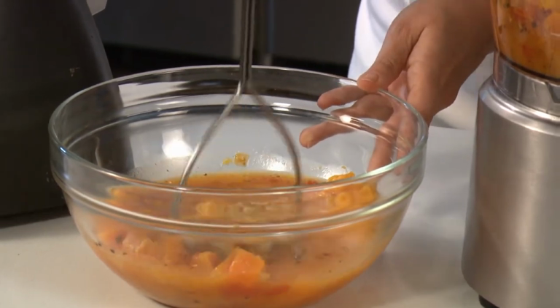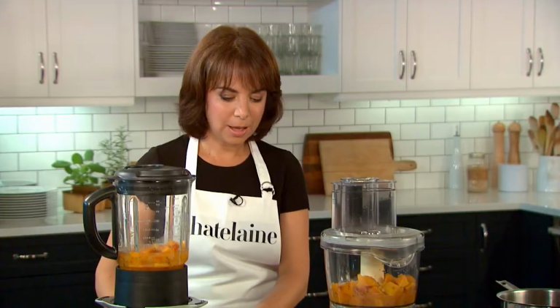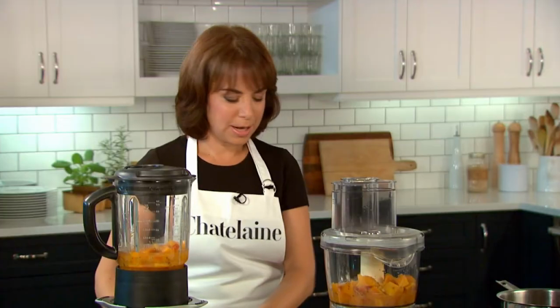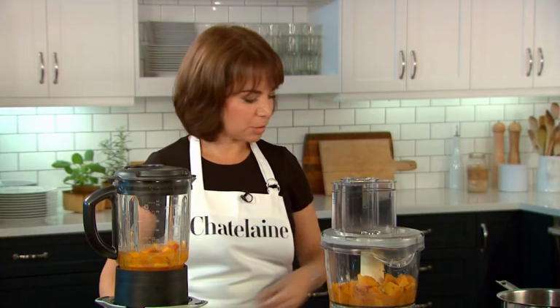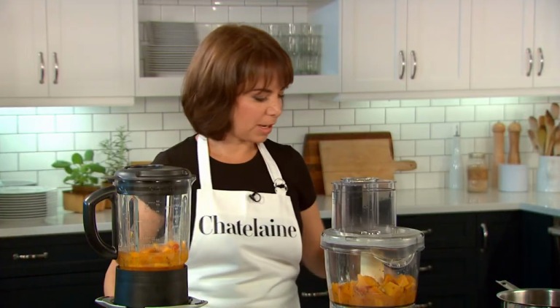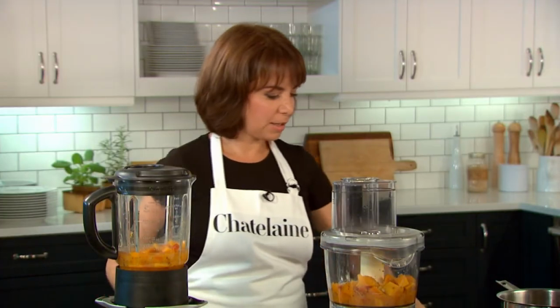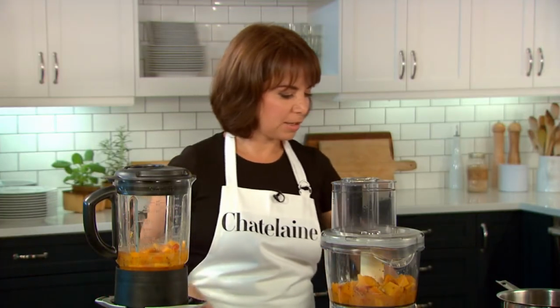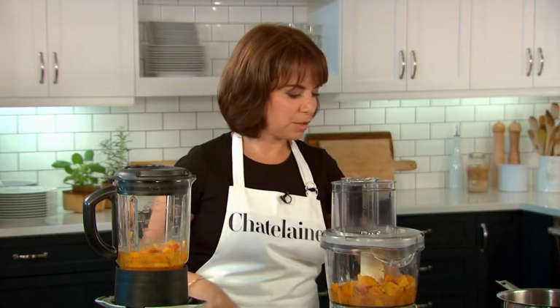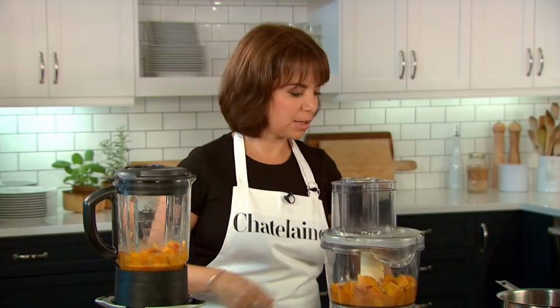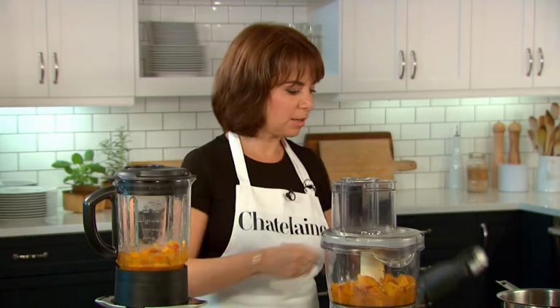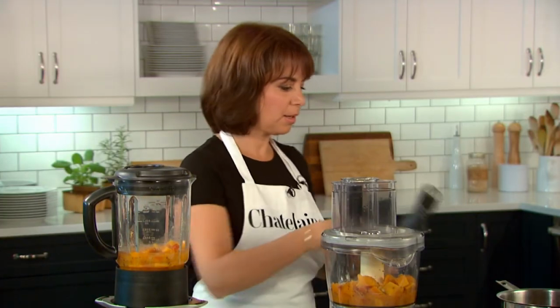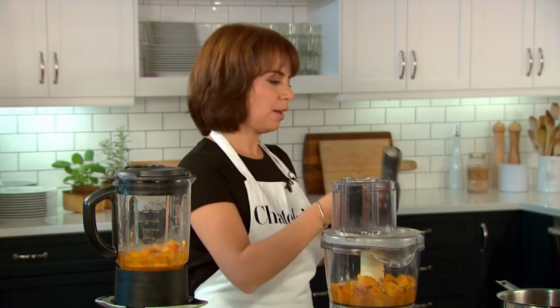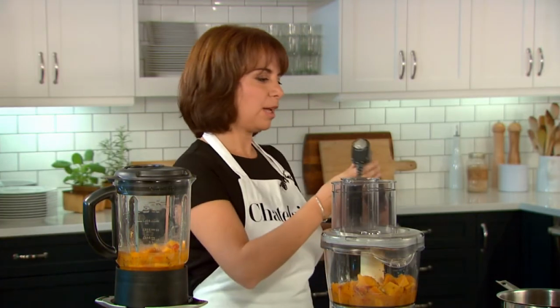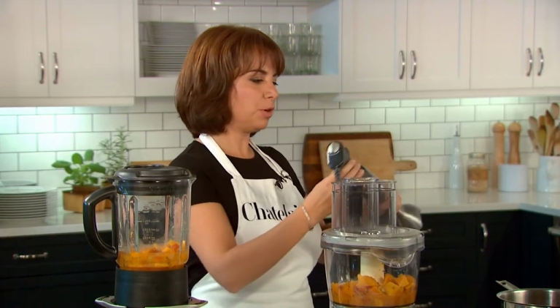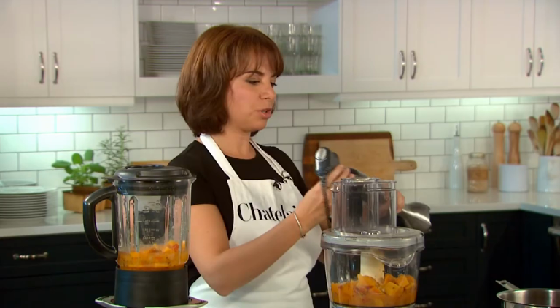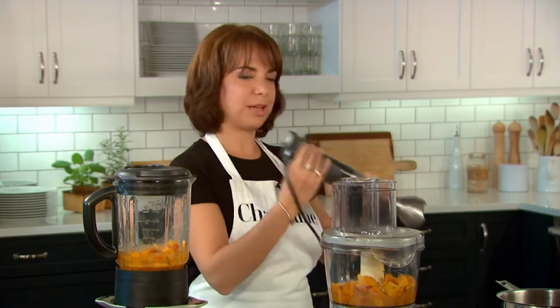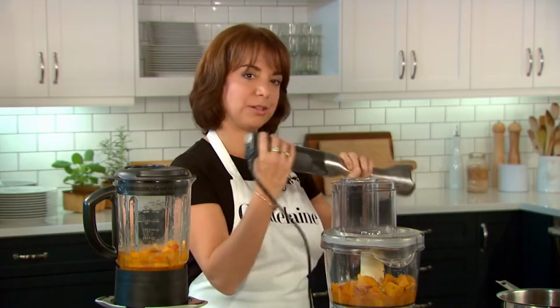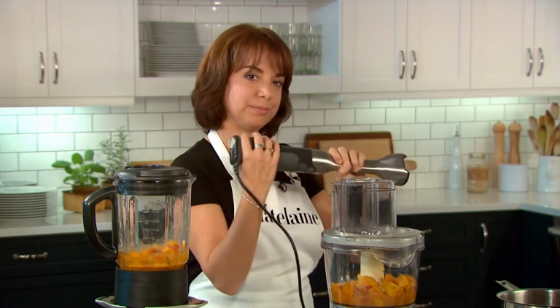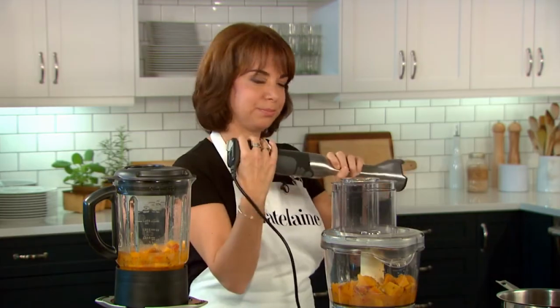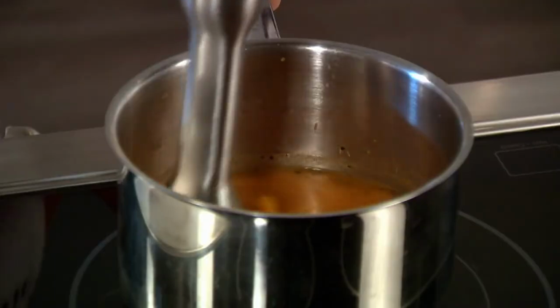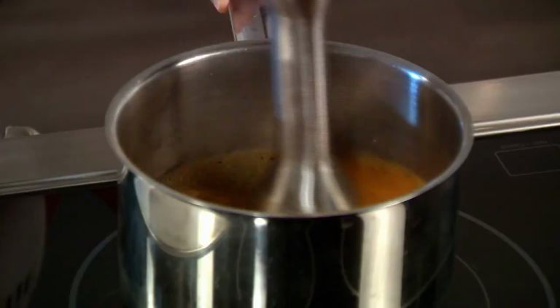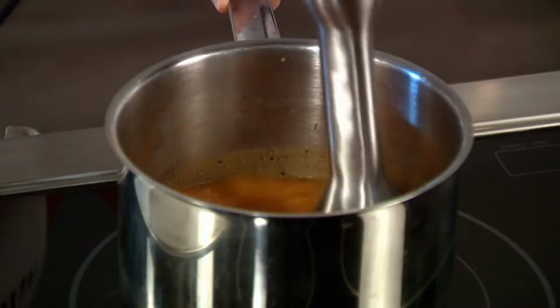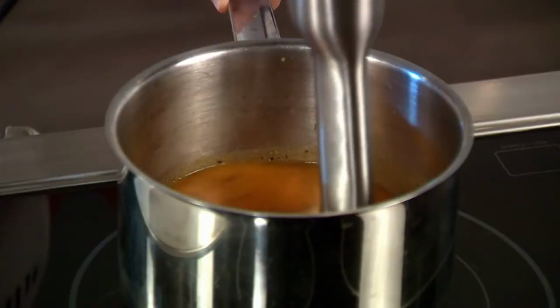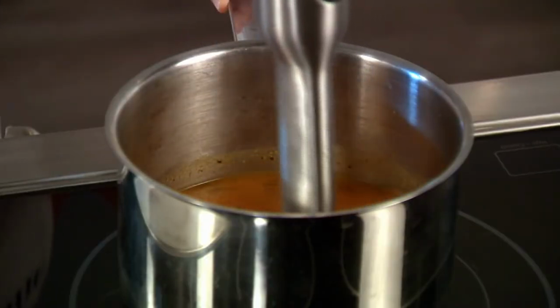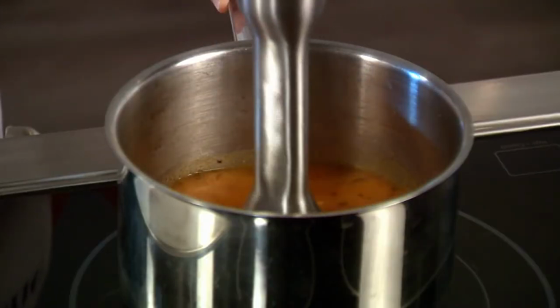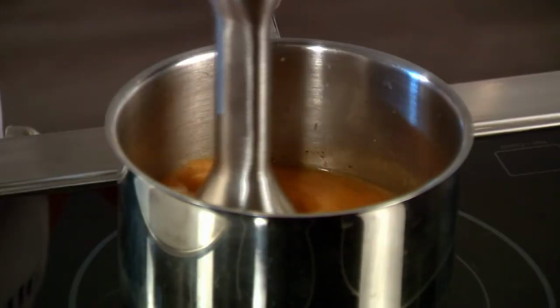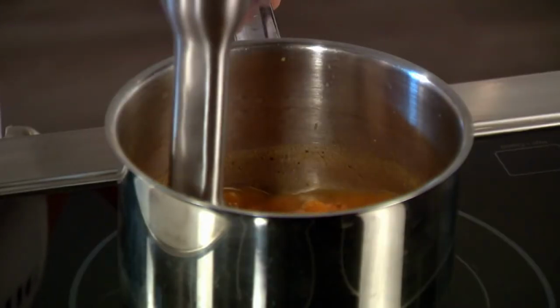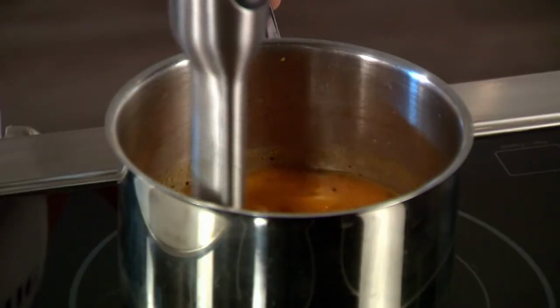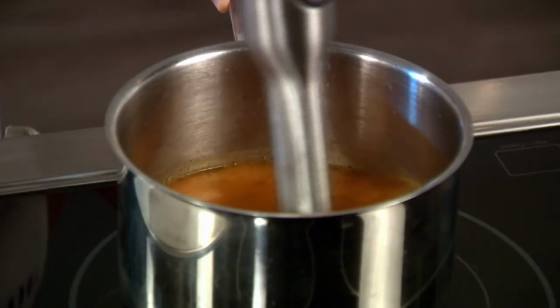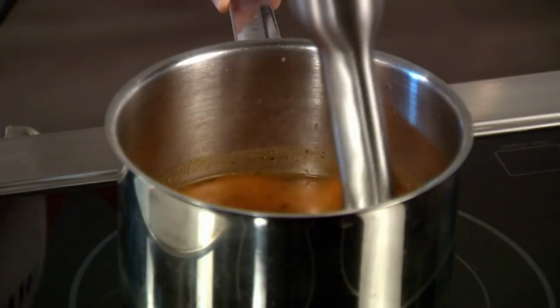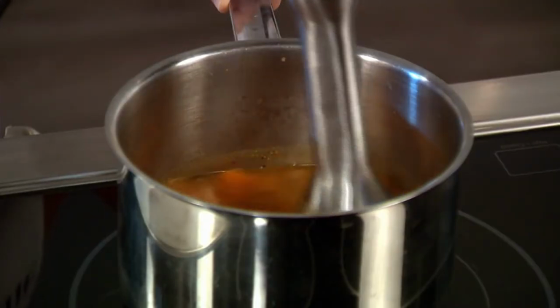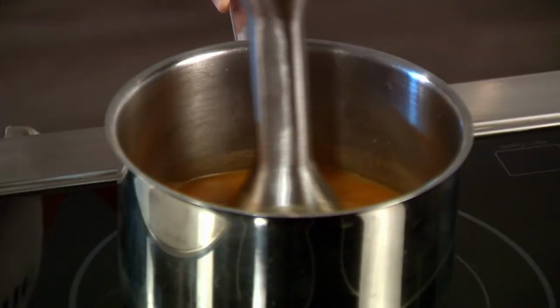The next way is using an immersion blender. You can go right into the pot and give it a blitz.